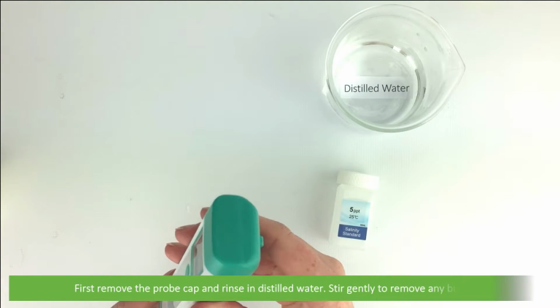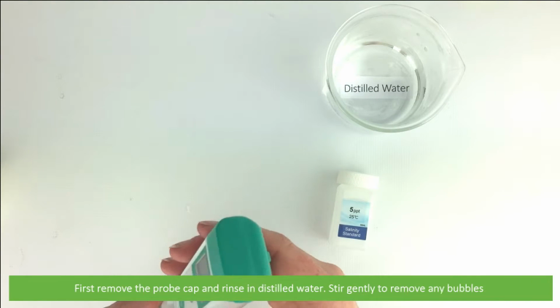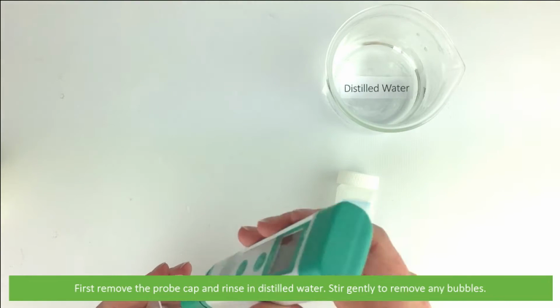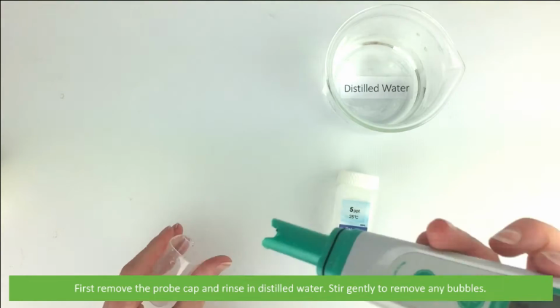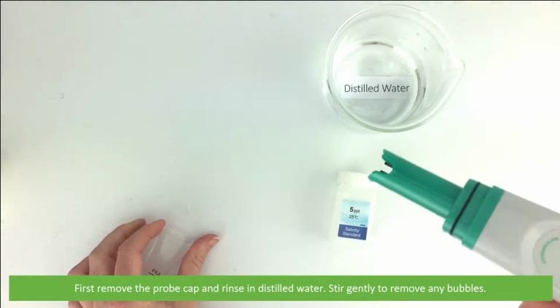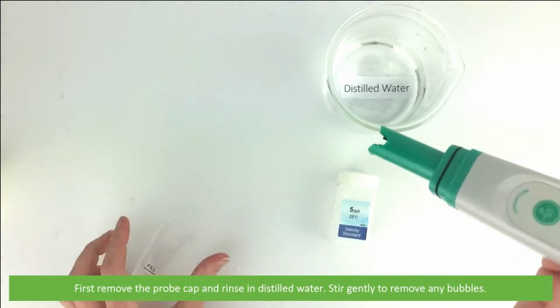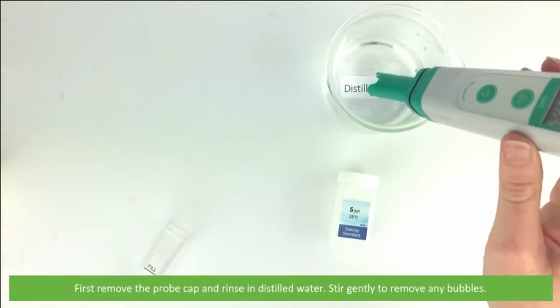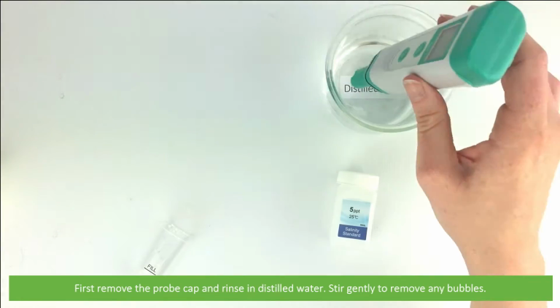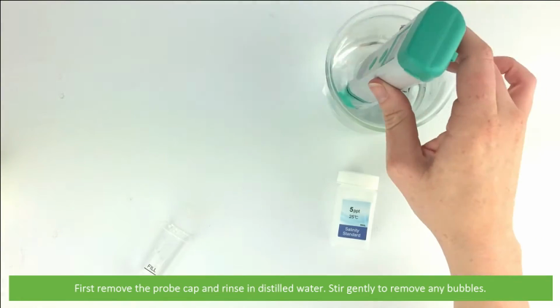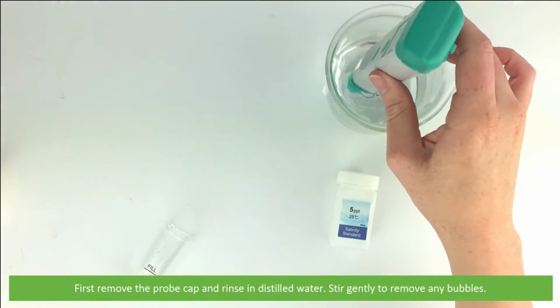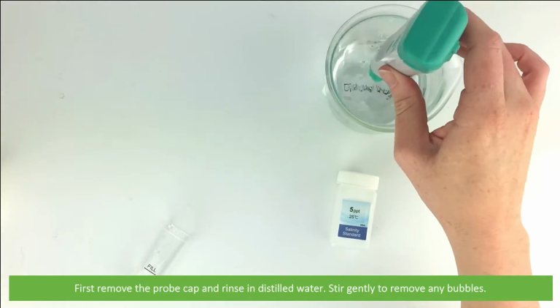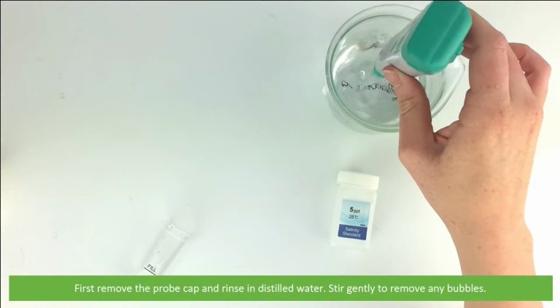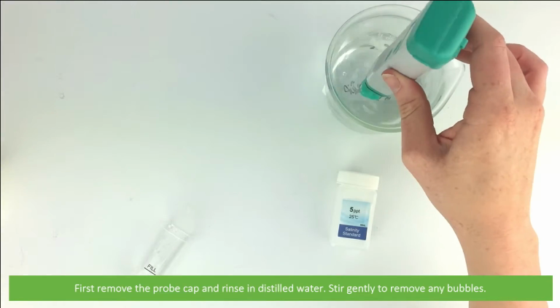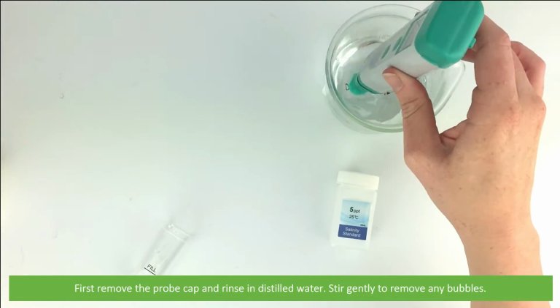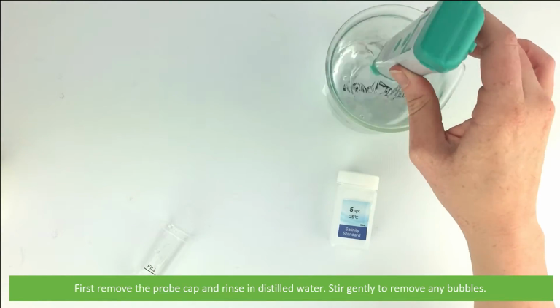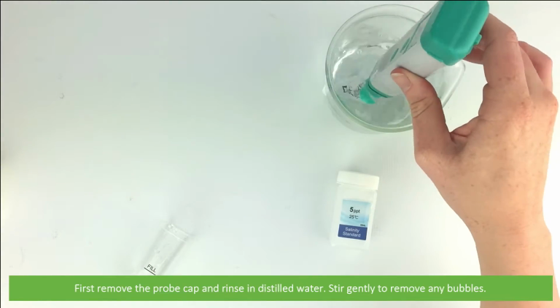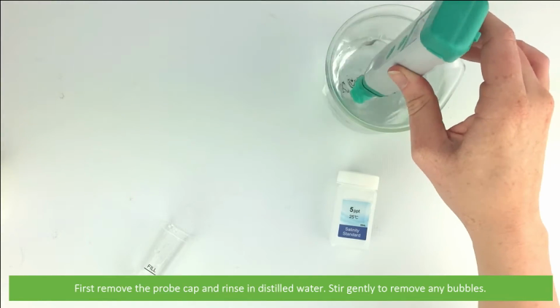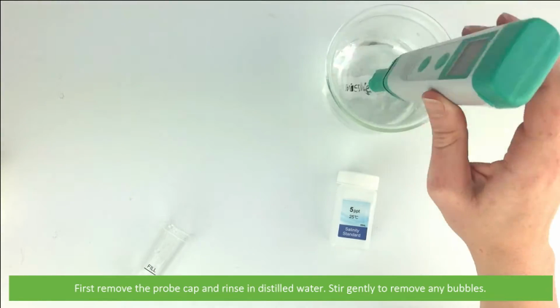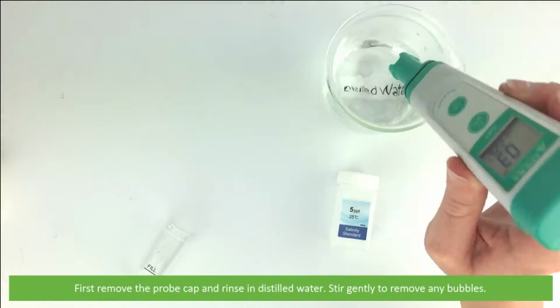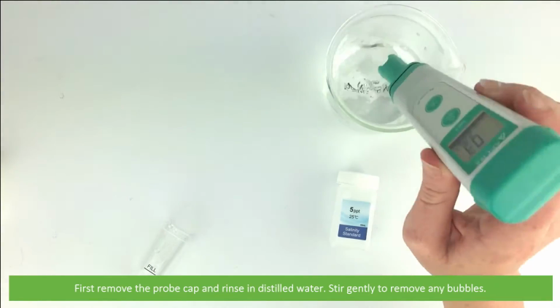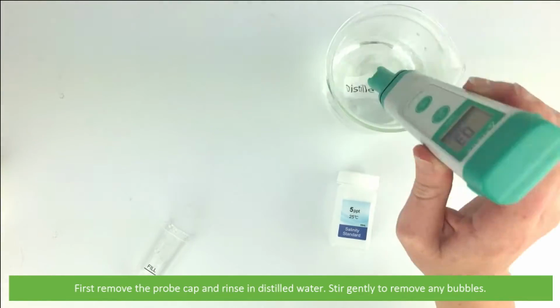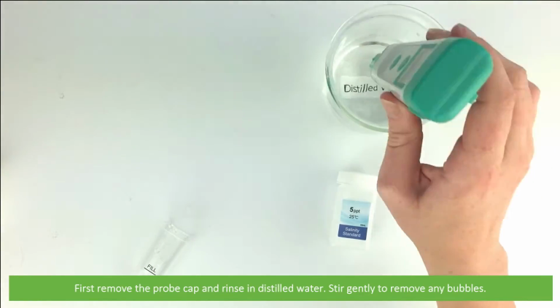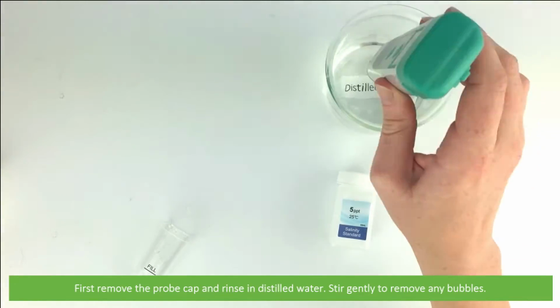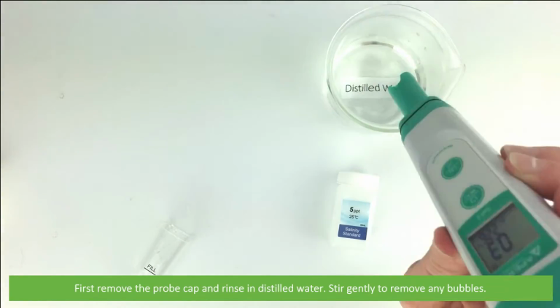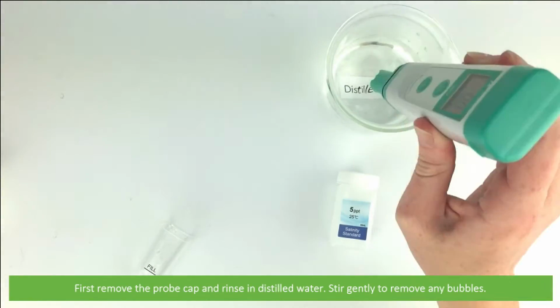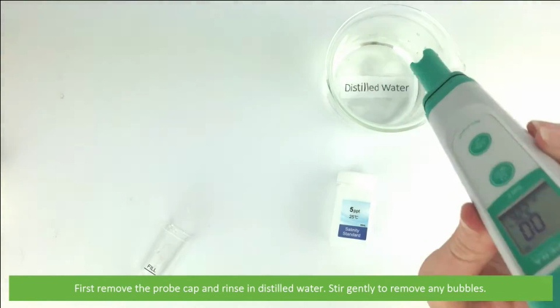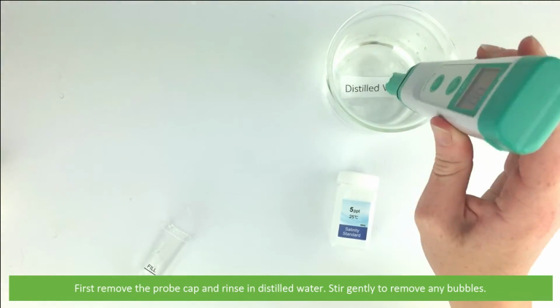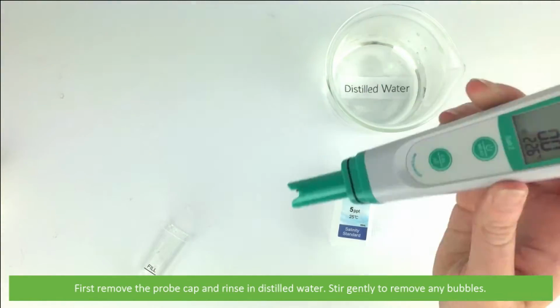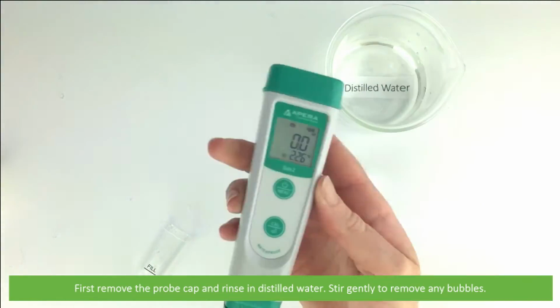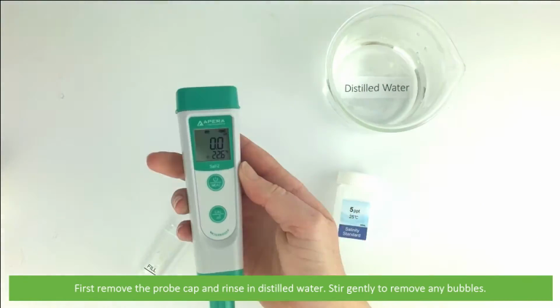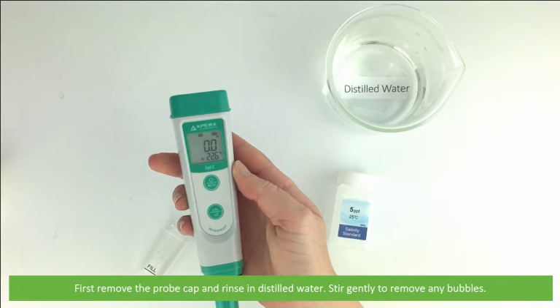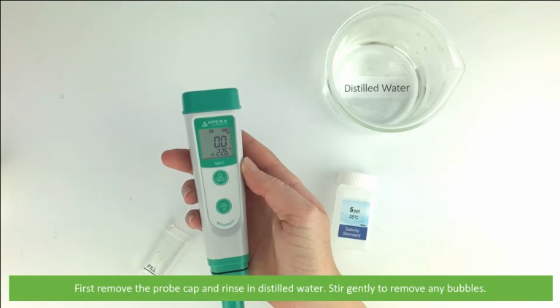First remove the probe cap and rinse in distilled water. Stir gently to remove any bubbles.